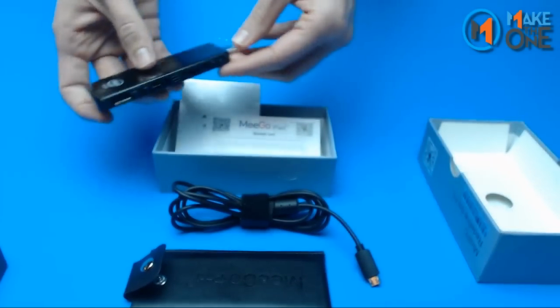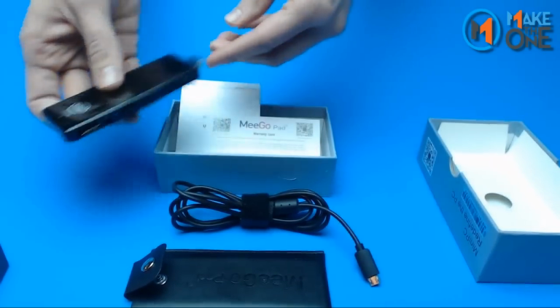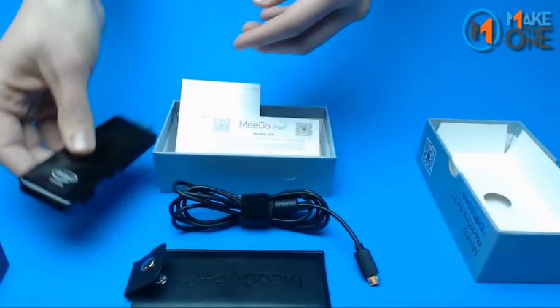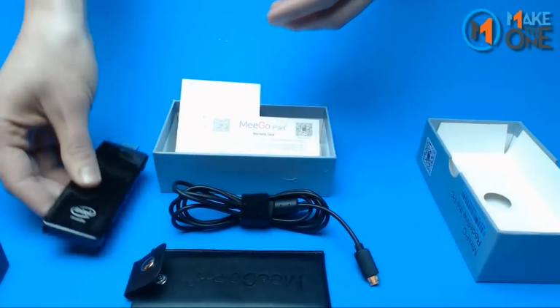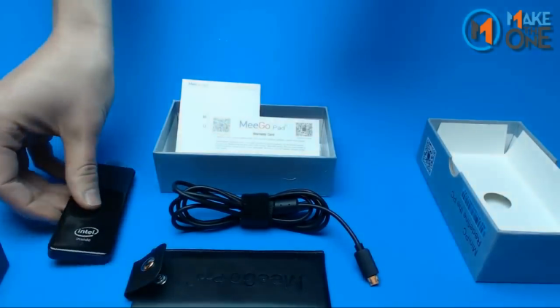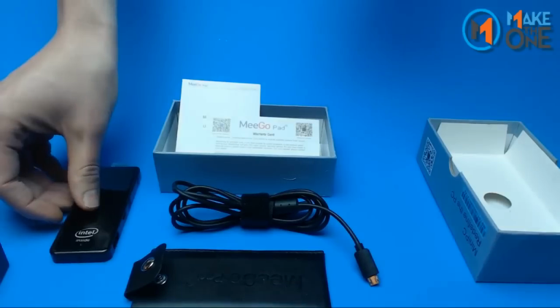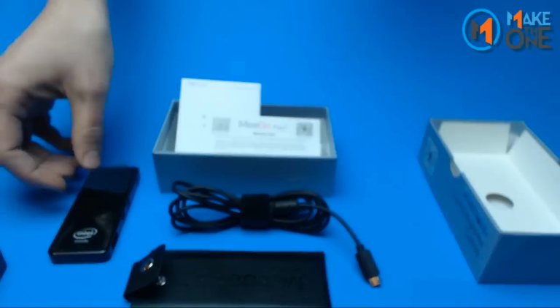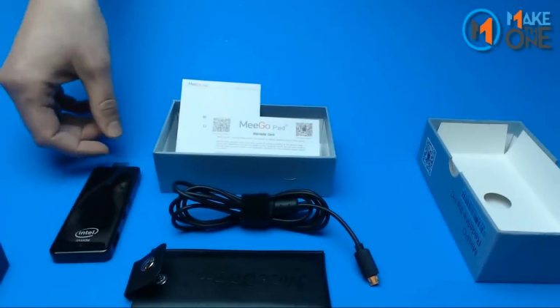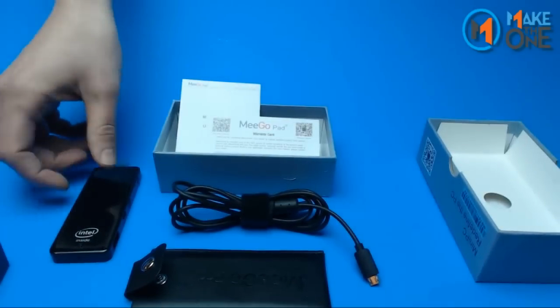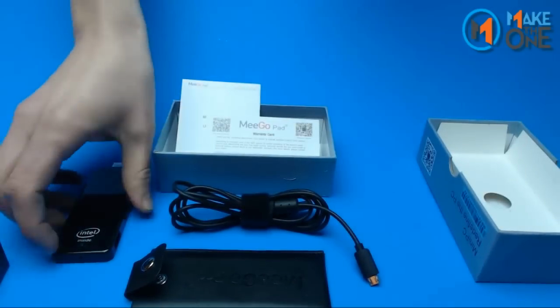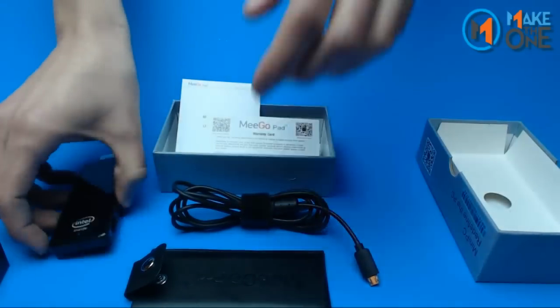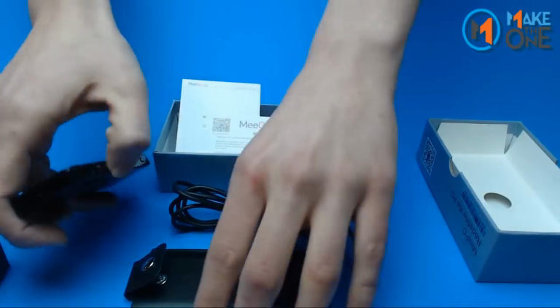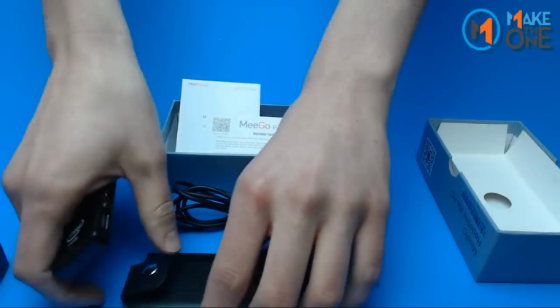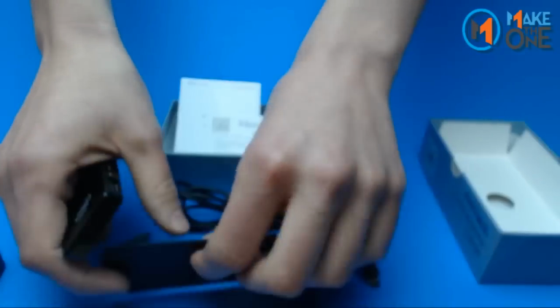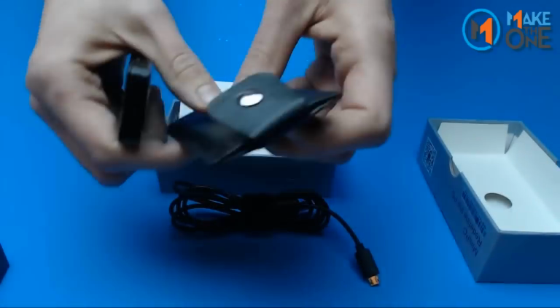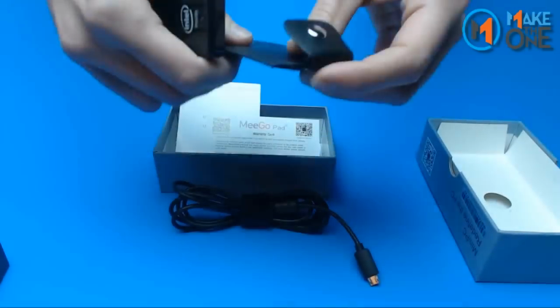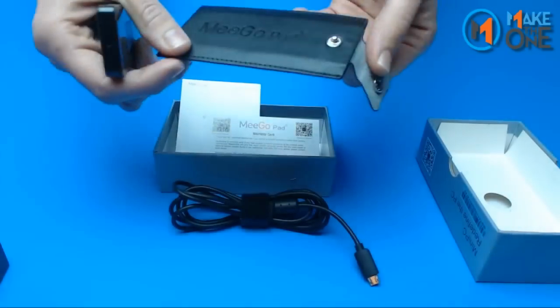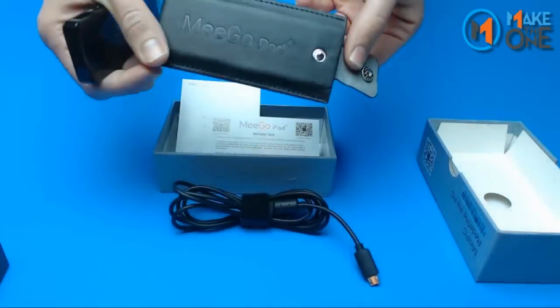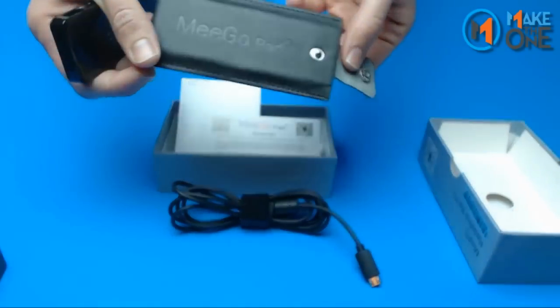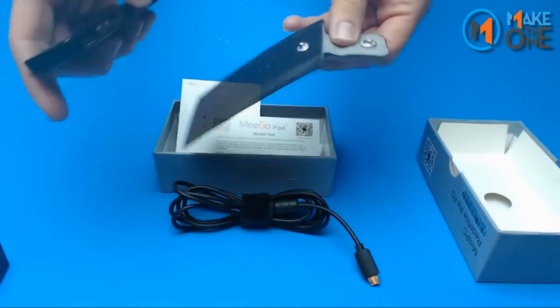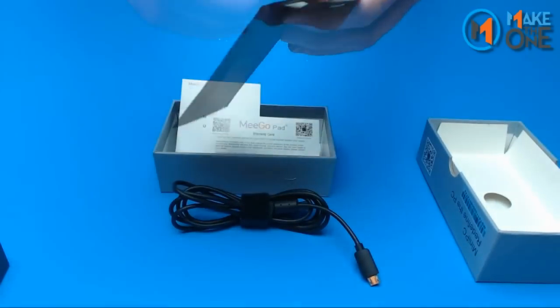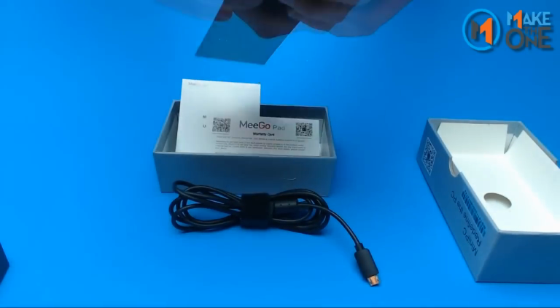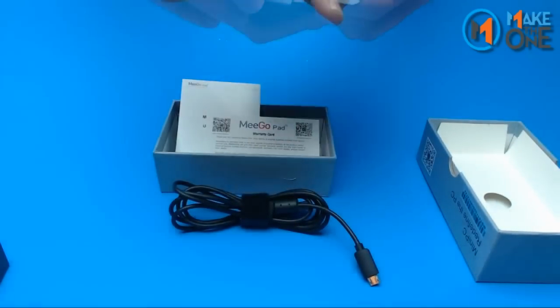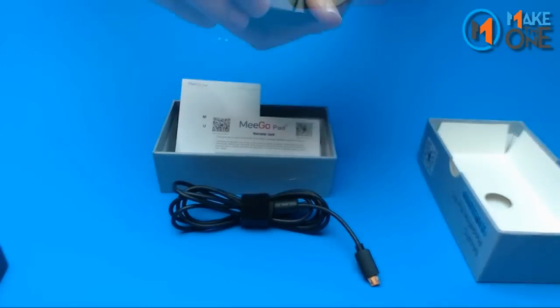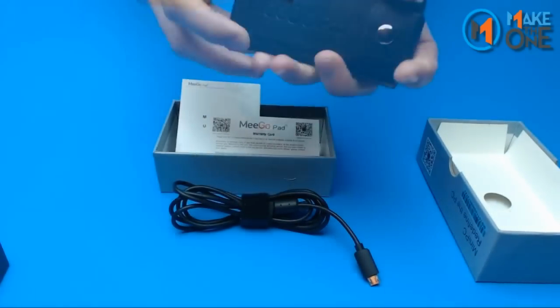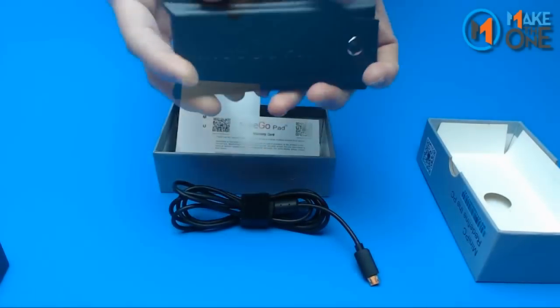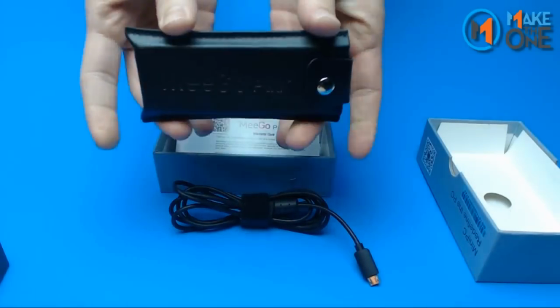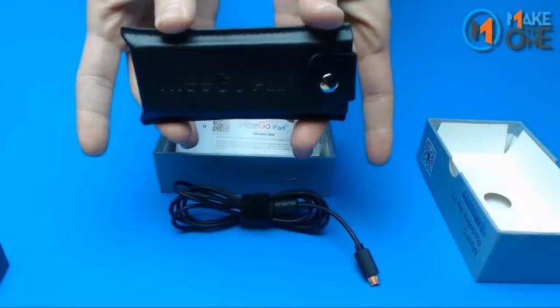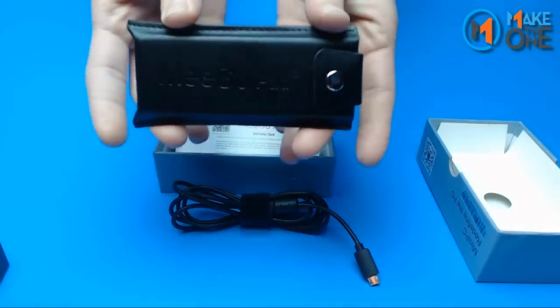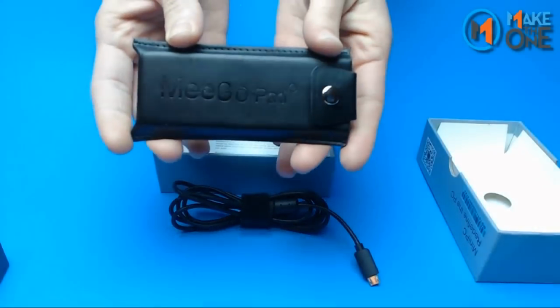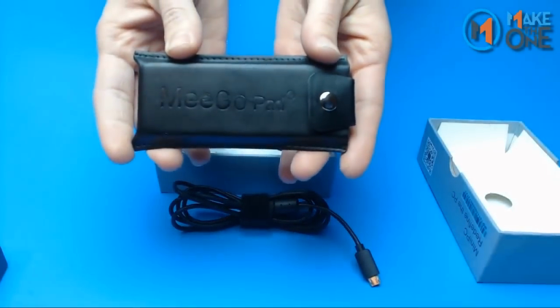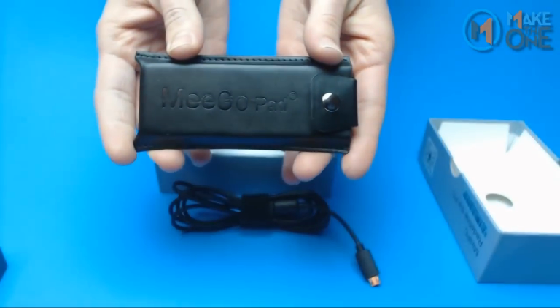The MegoPad T01 fits safely in the provided case for your transportation needs.